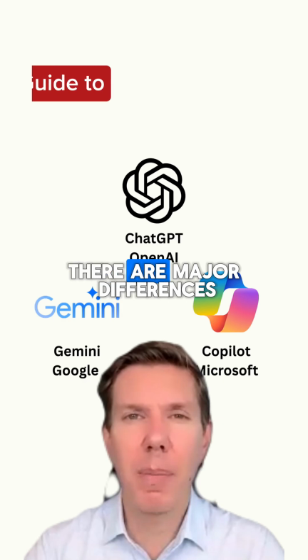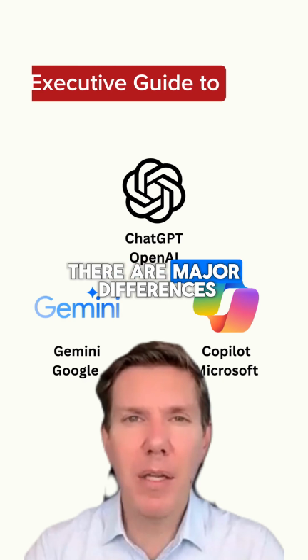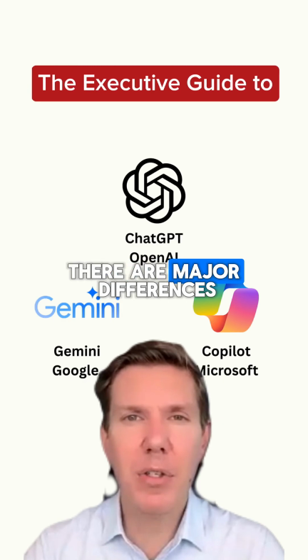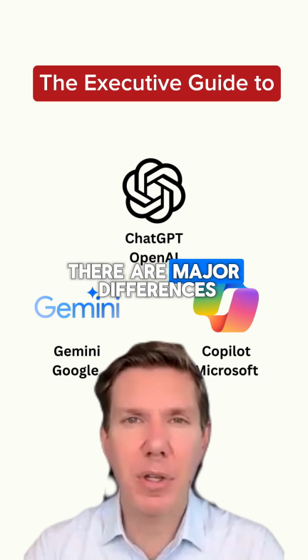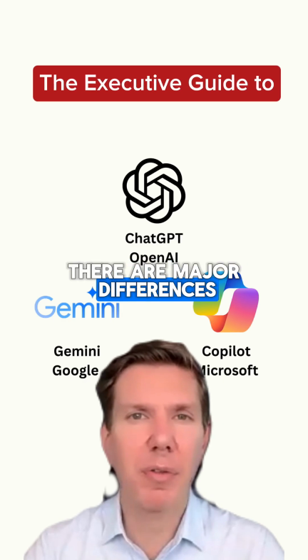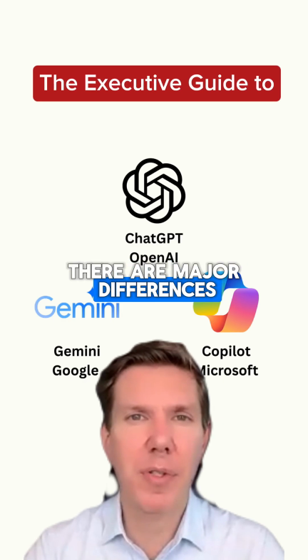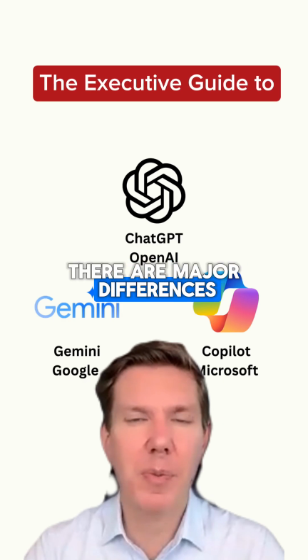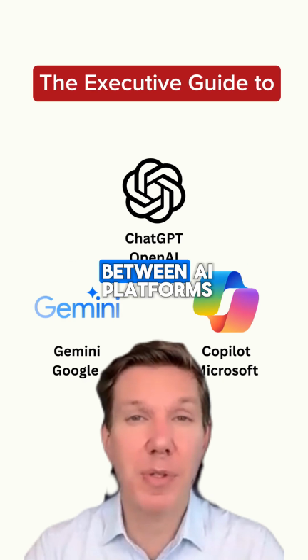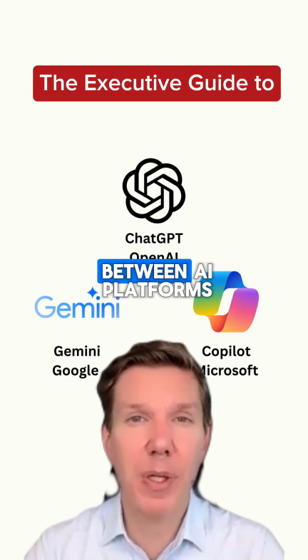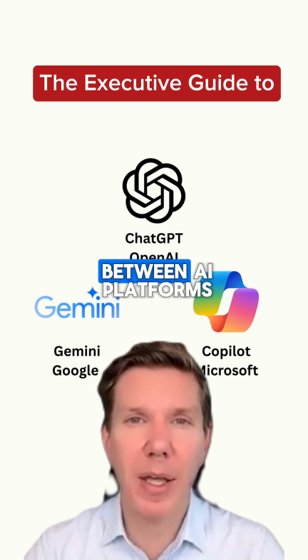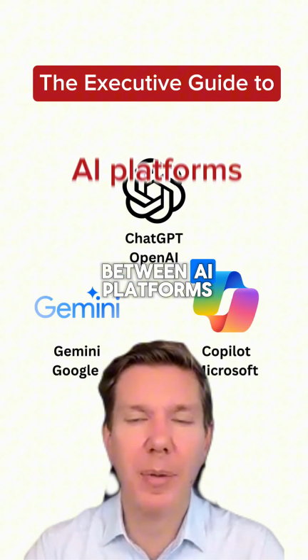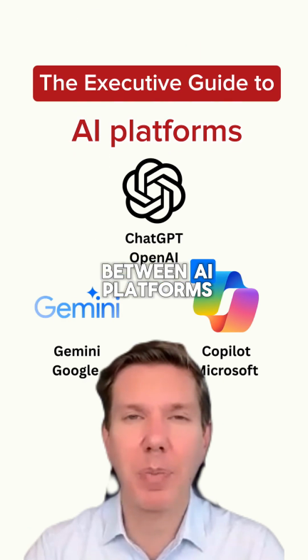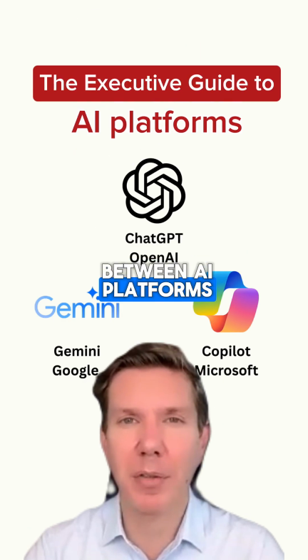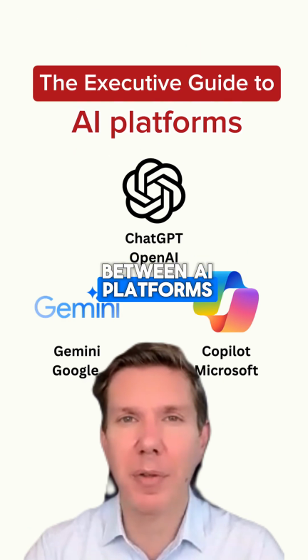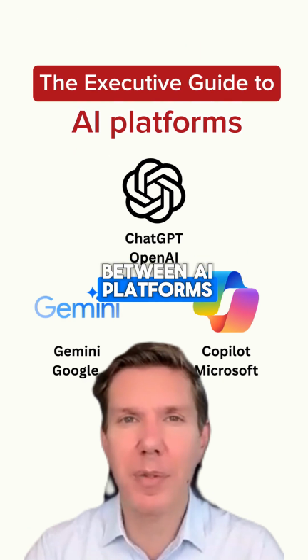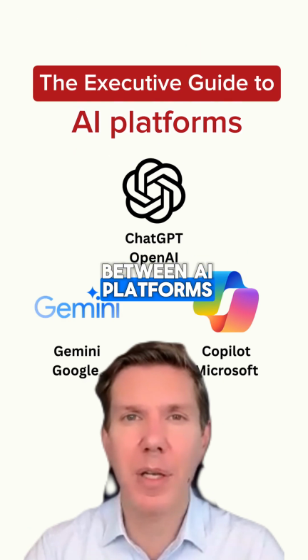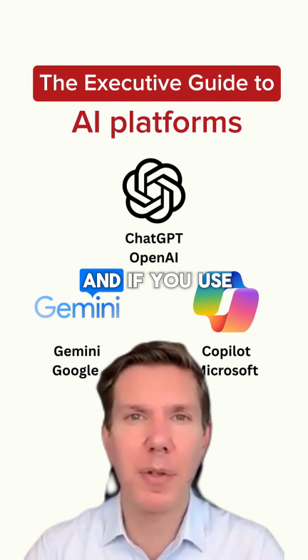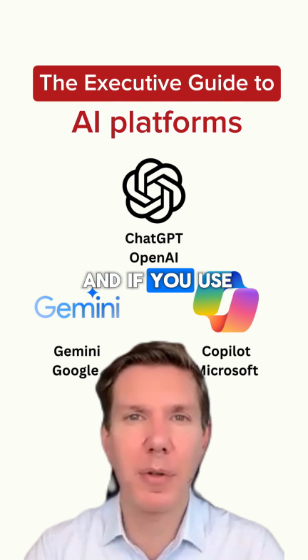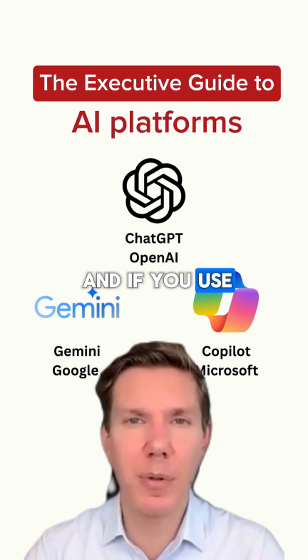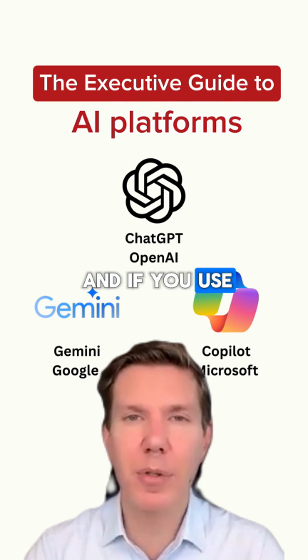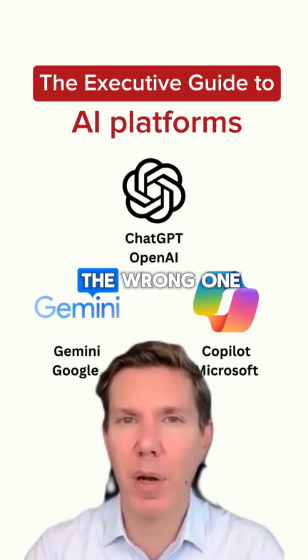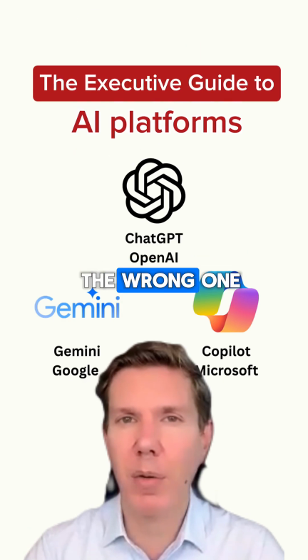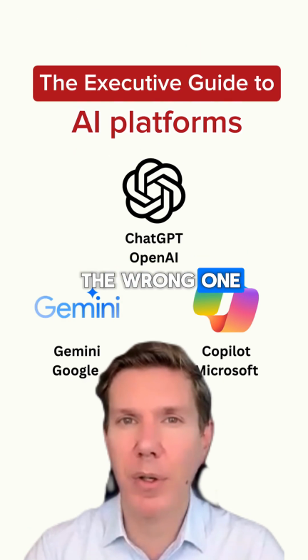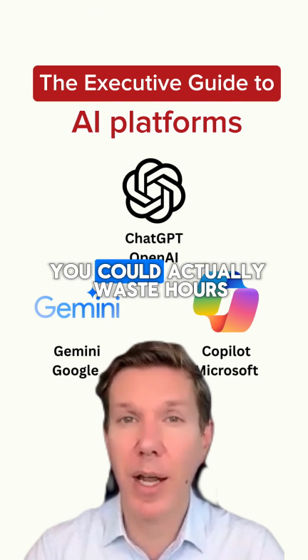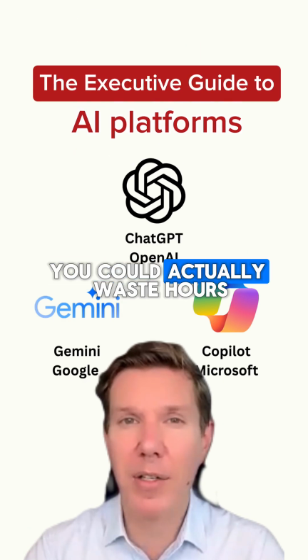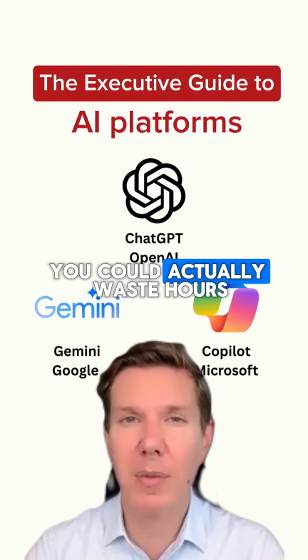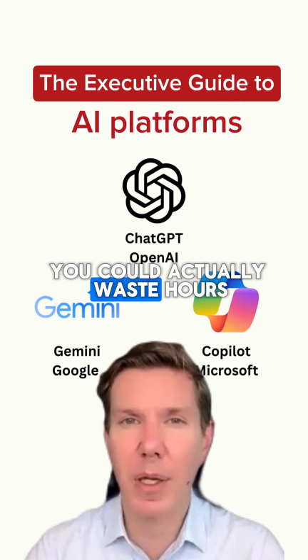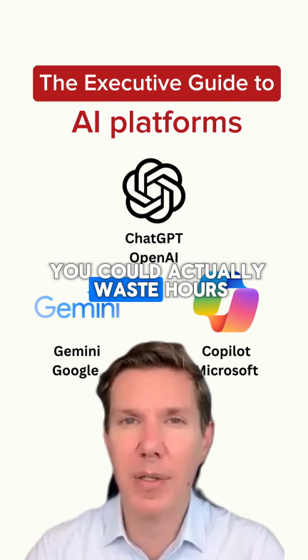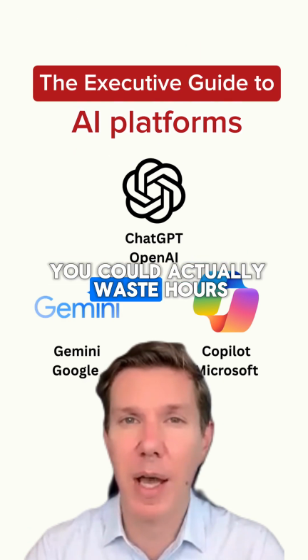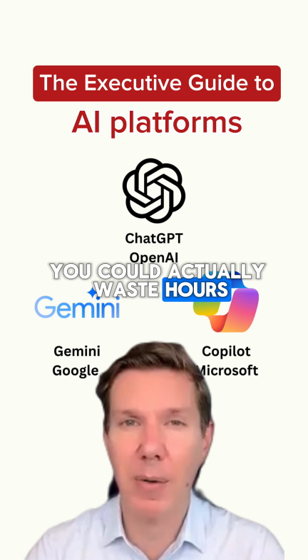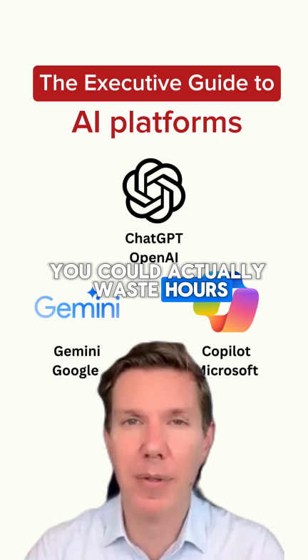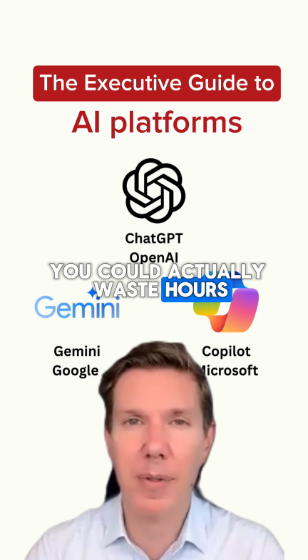There are major differences between AI platforms, and if you use the wrong one, you could actually waste hours.